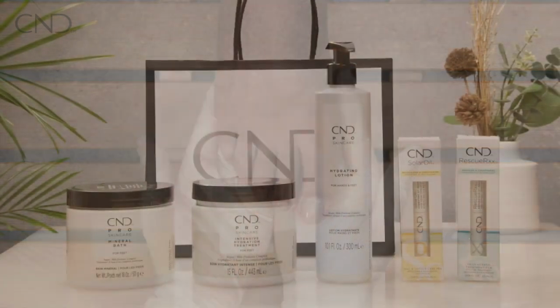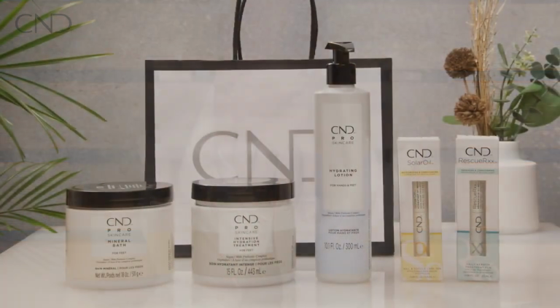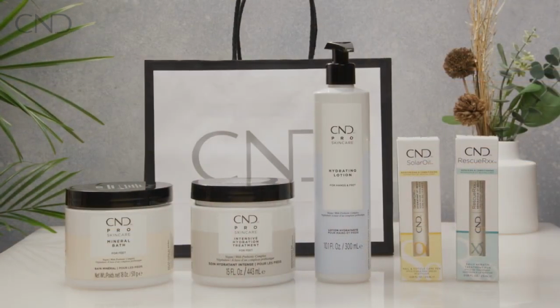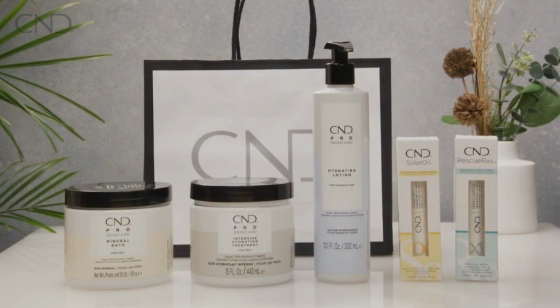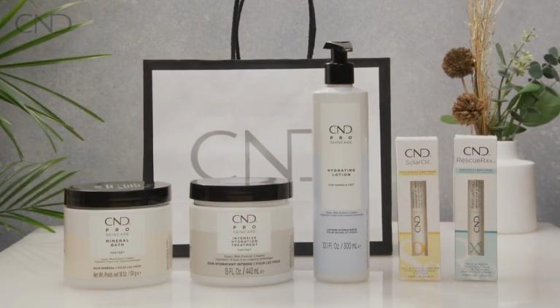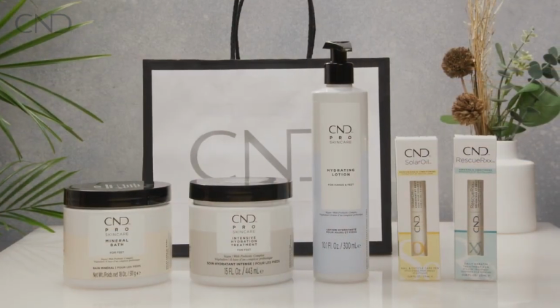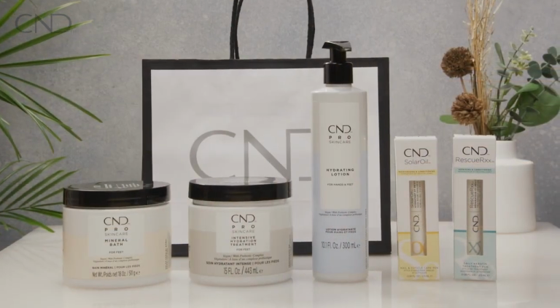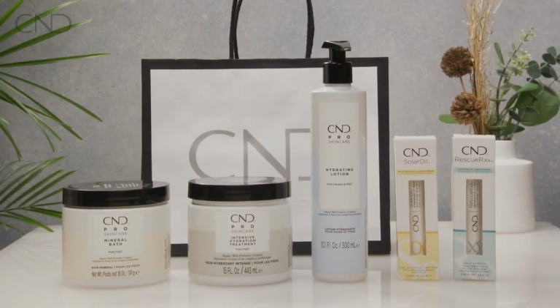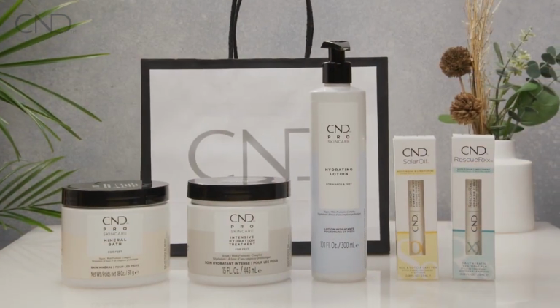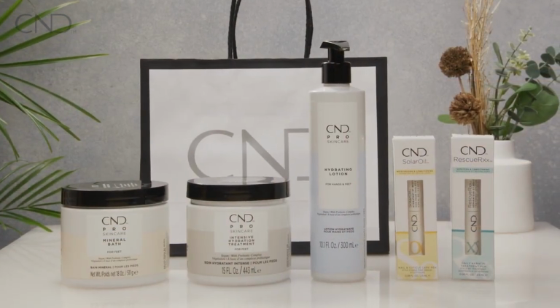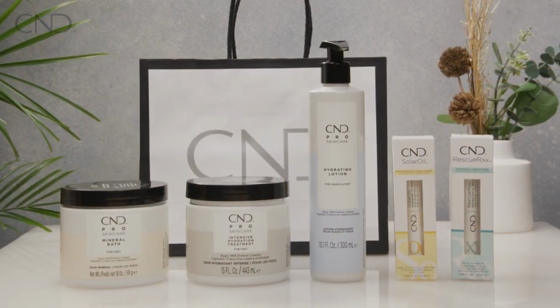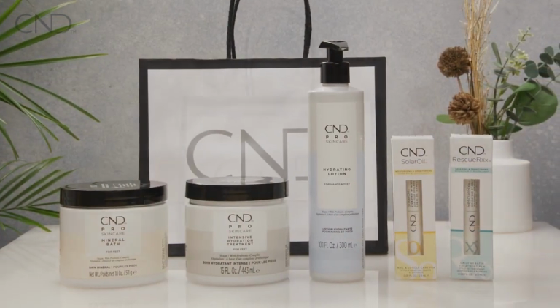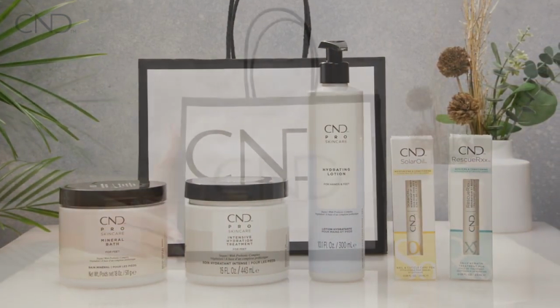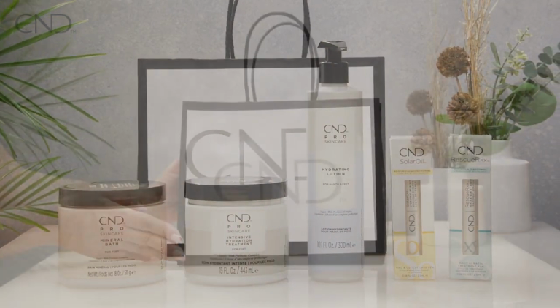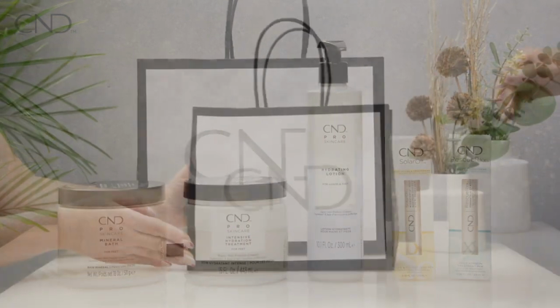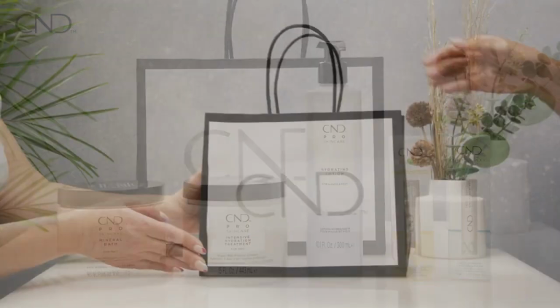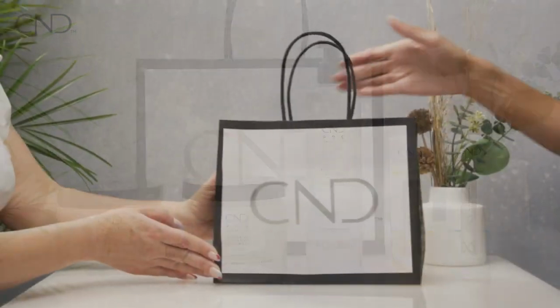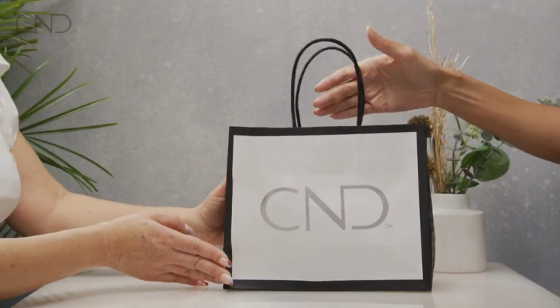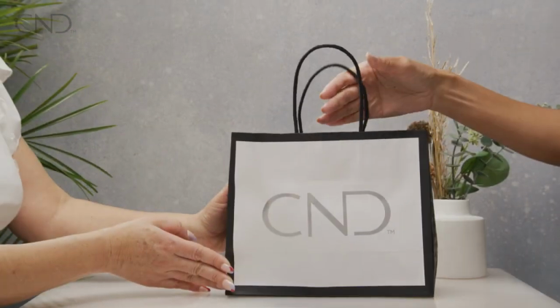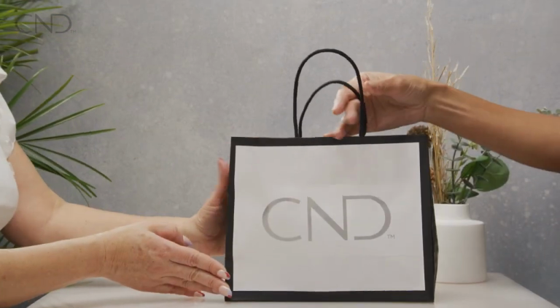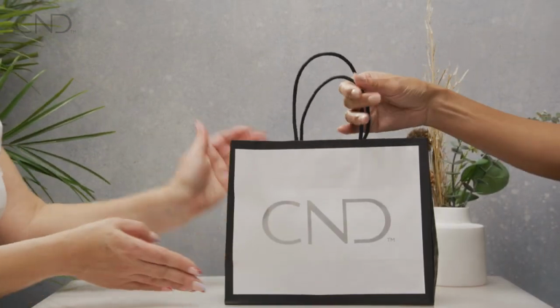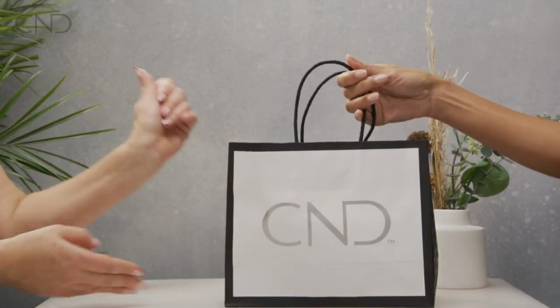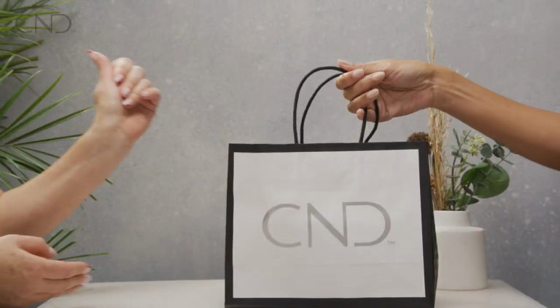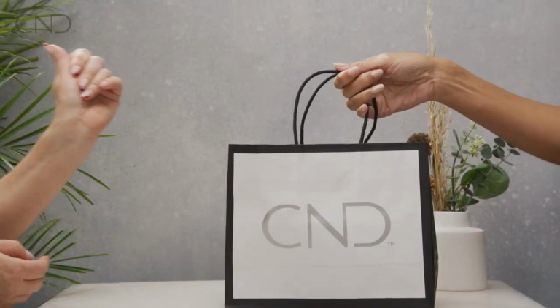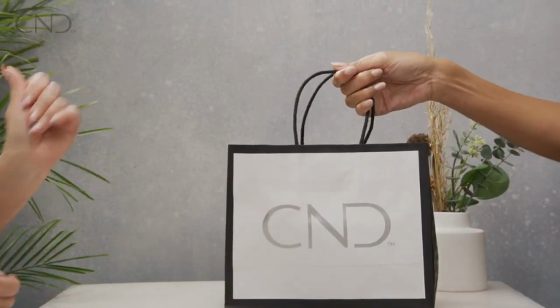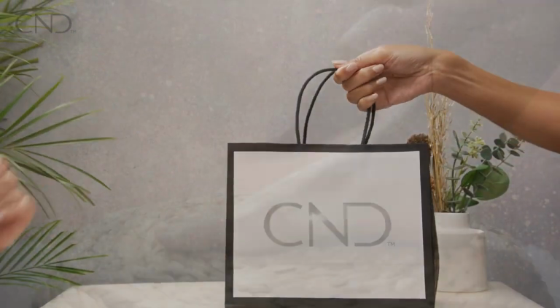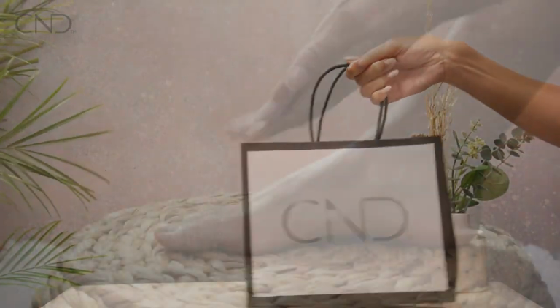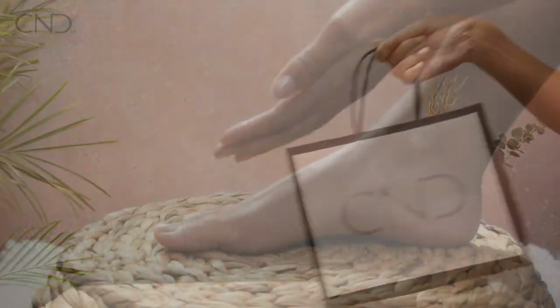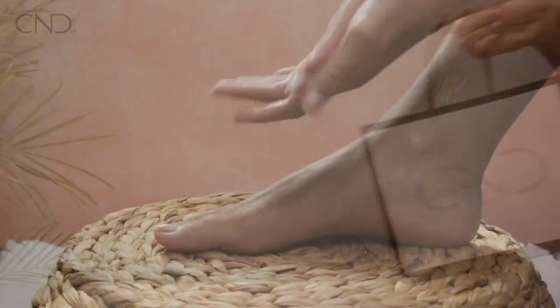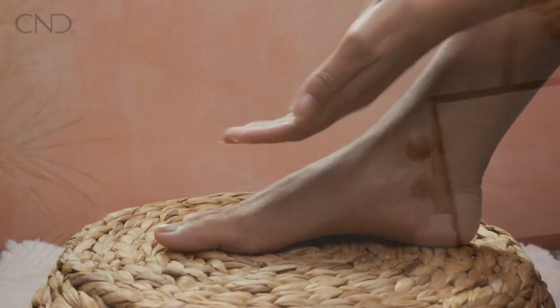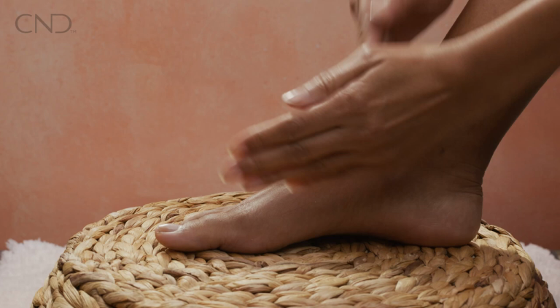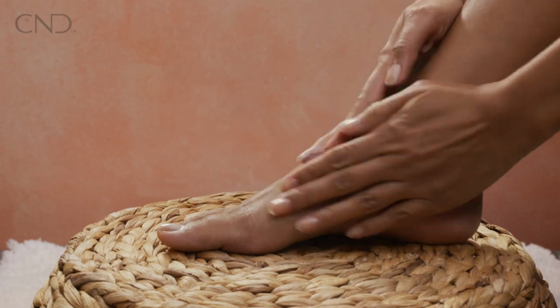Continue the benefits of the prebiotic formula with daily use.